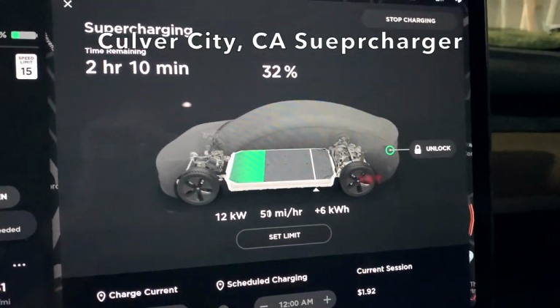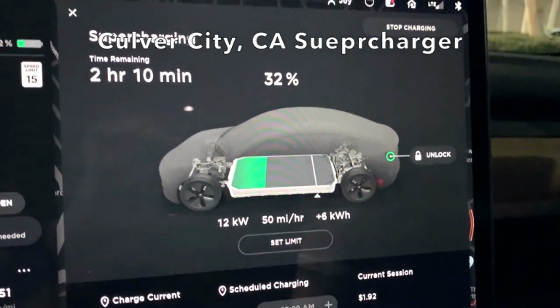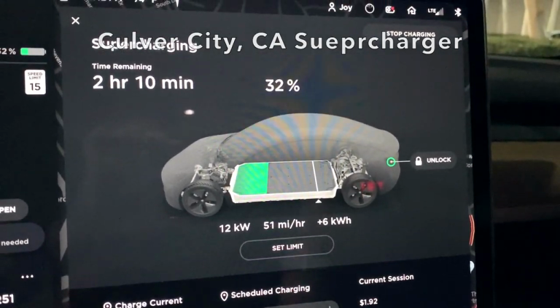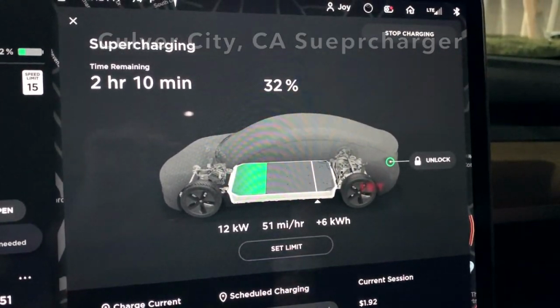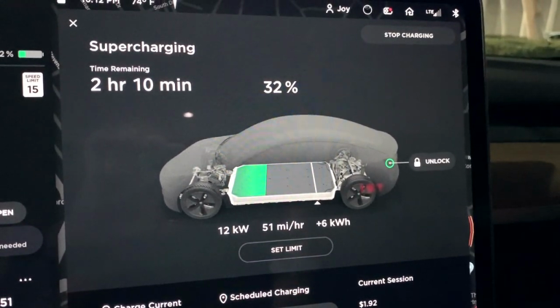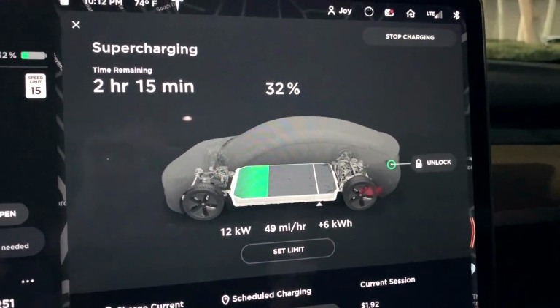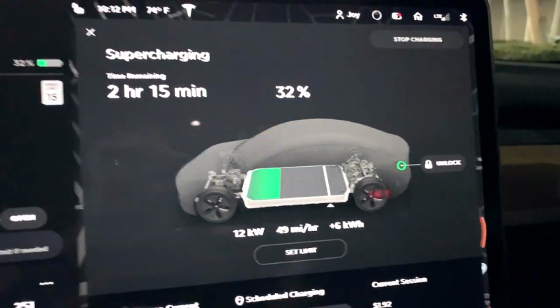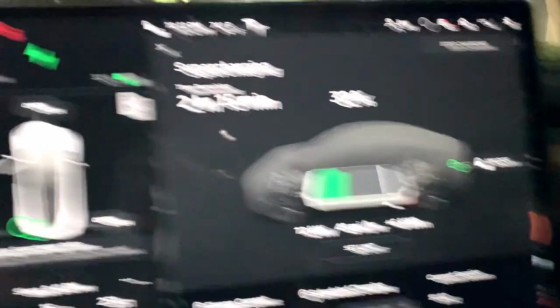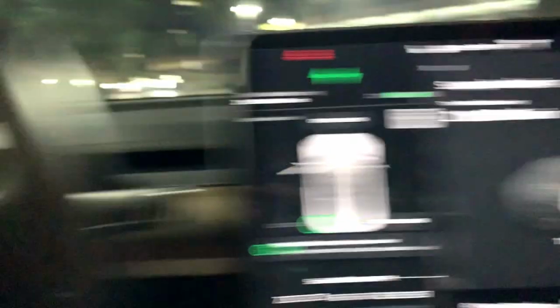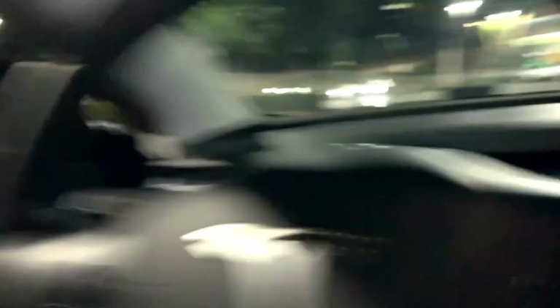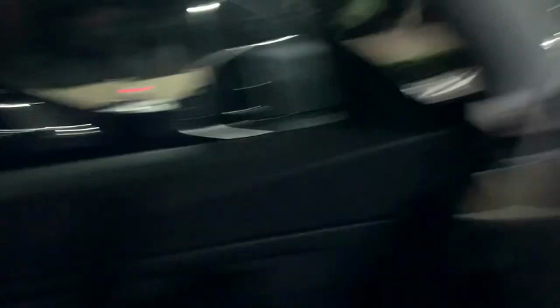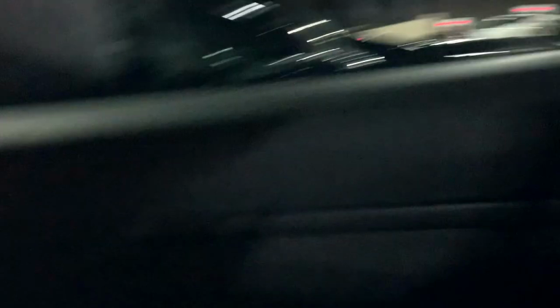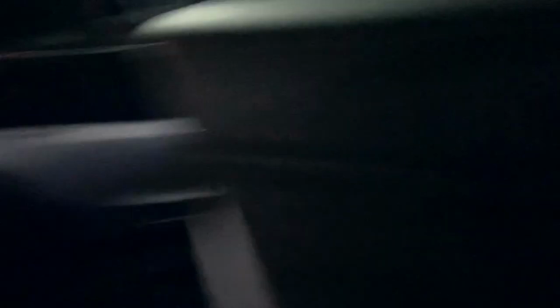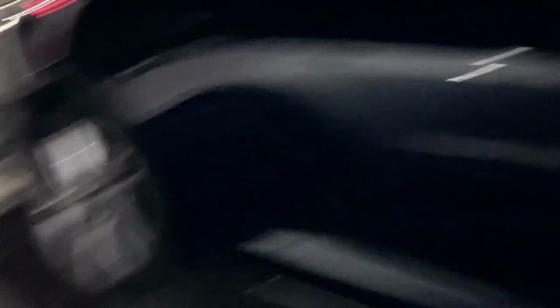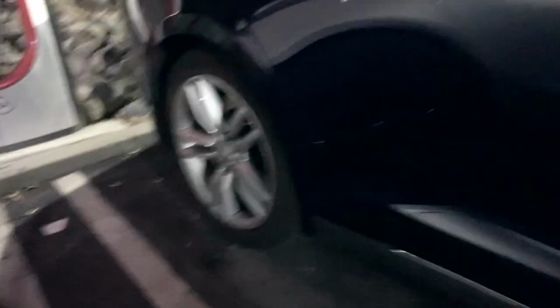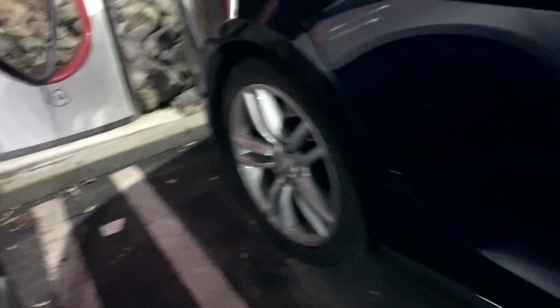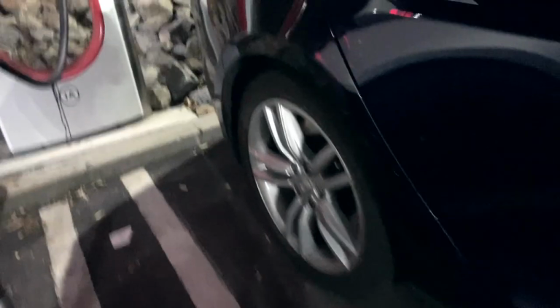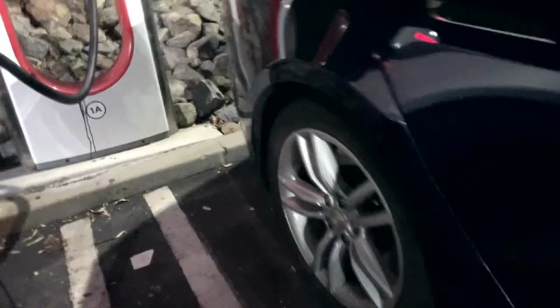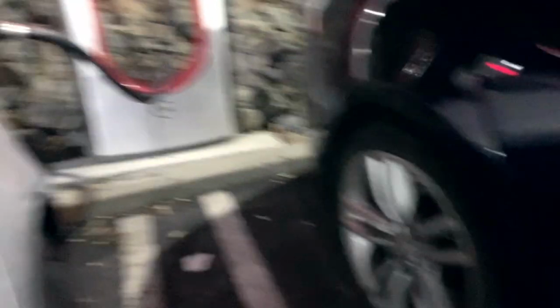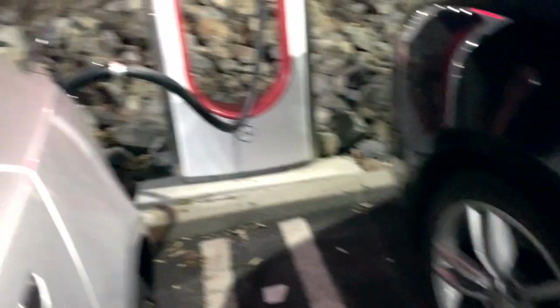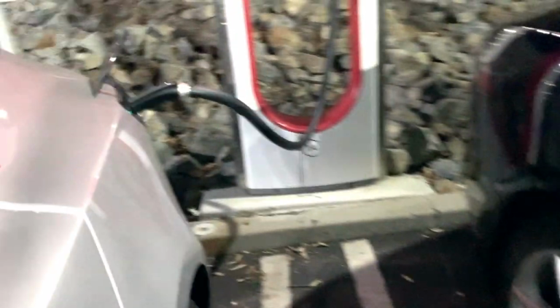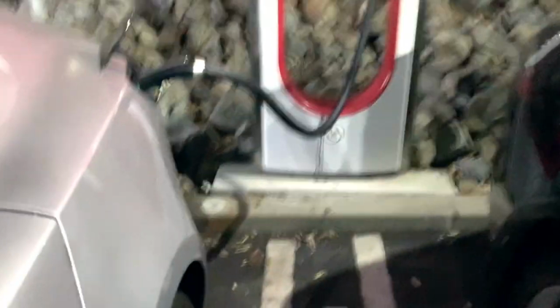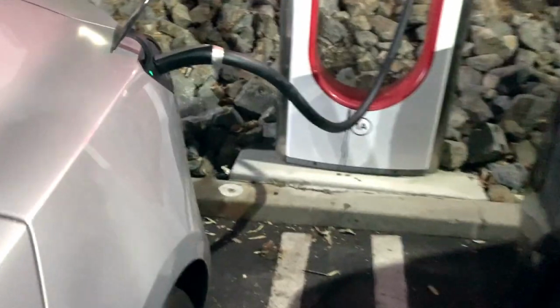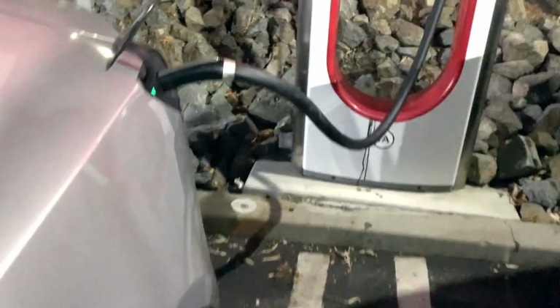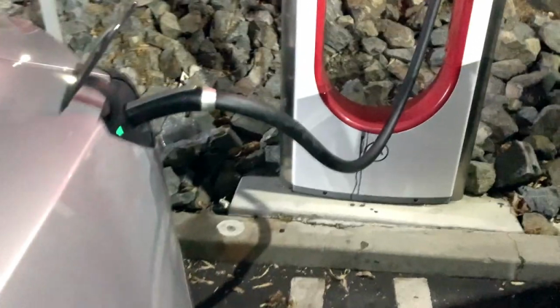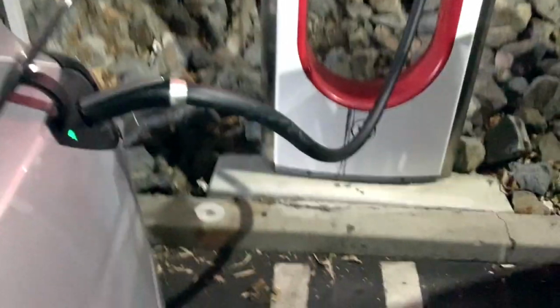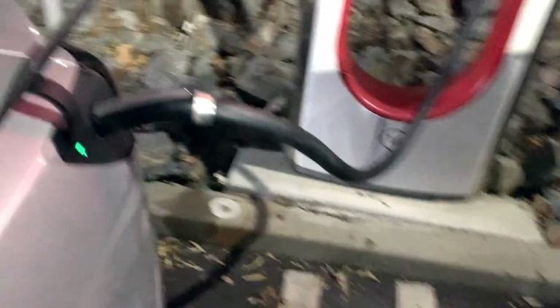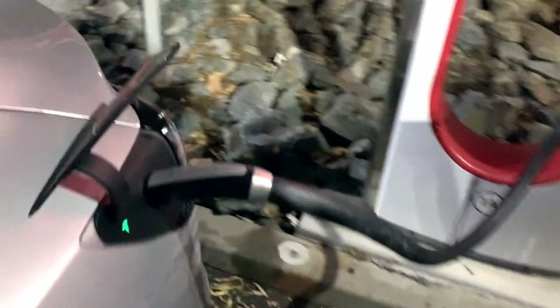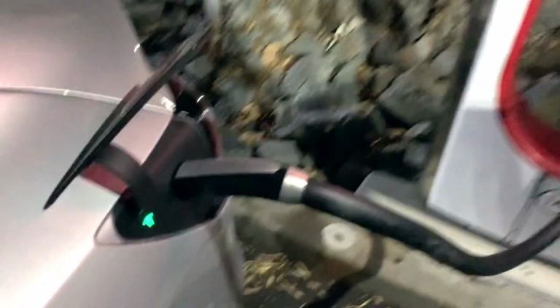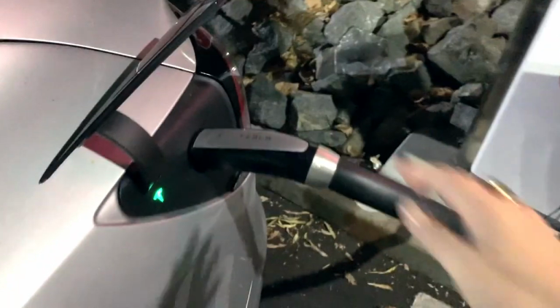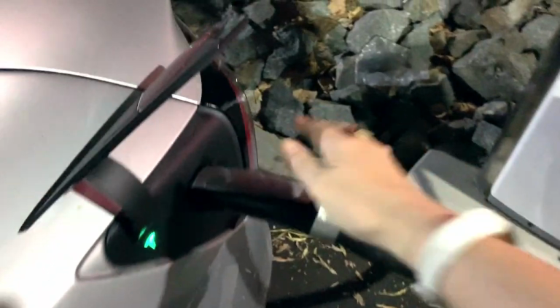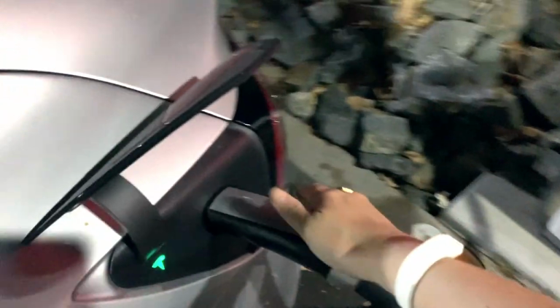Number three: what do you do when you realize your supercharging station is broken? Refer to point number two — unplug the charging cord and throw it above the charging station. That is the indication that this charging station is not working.